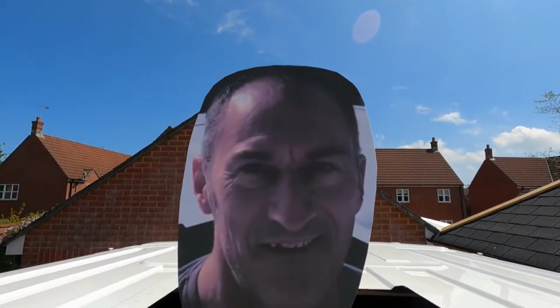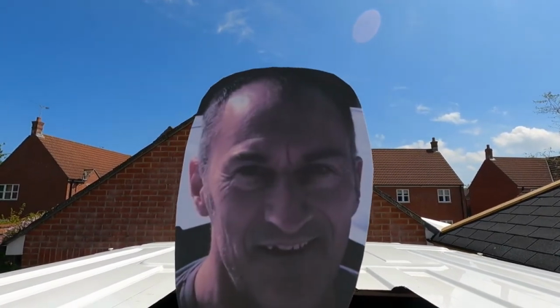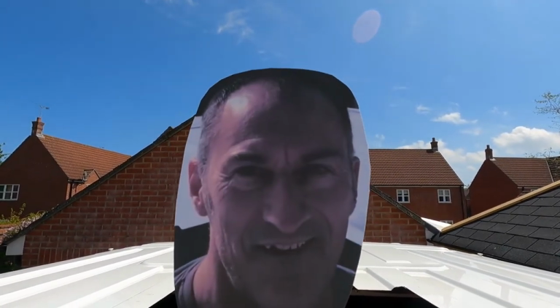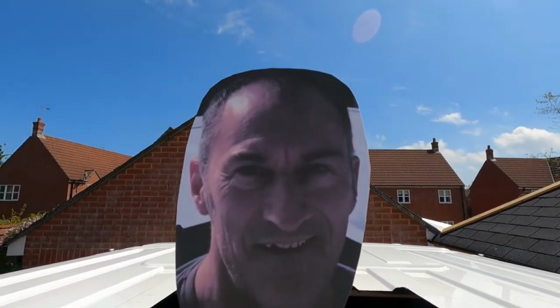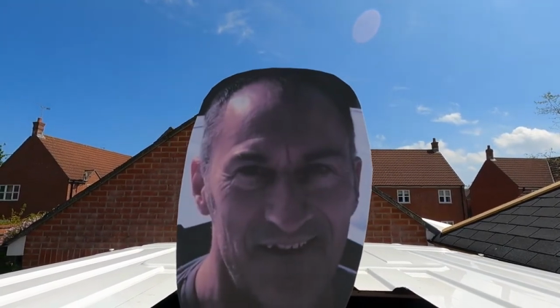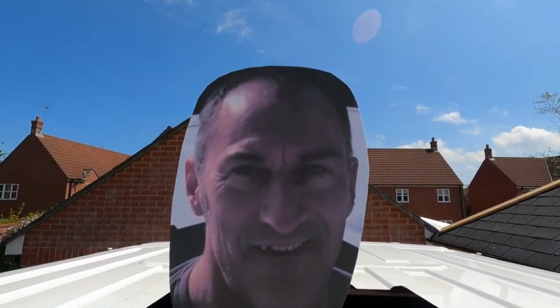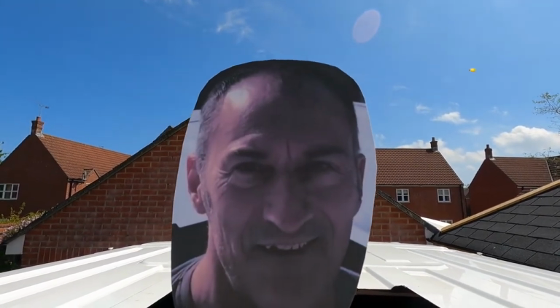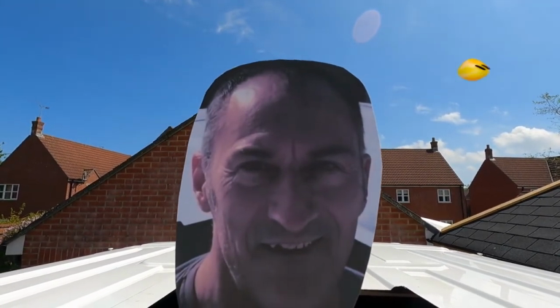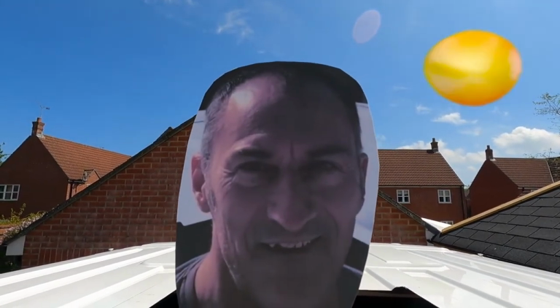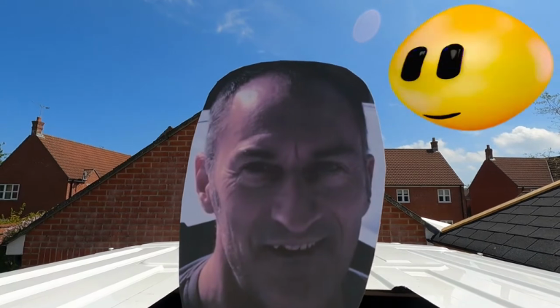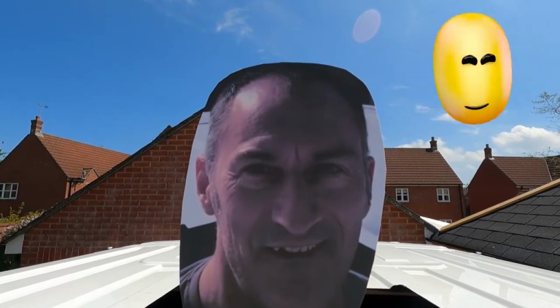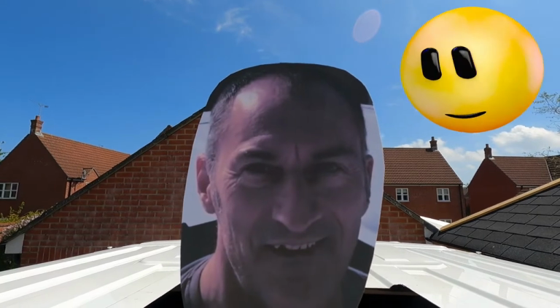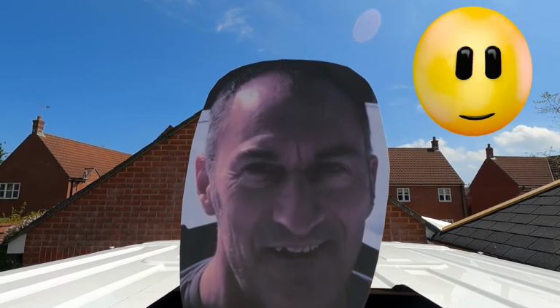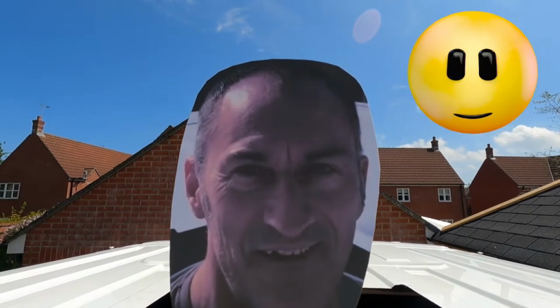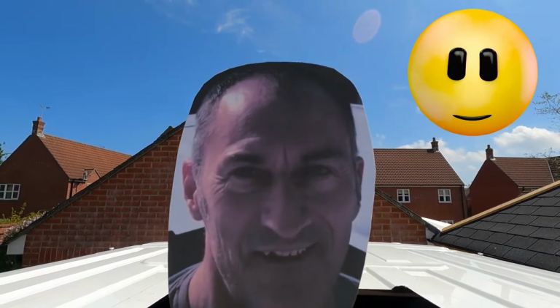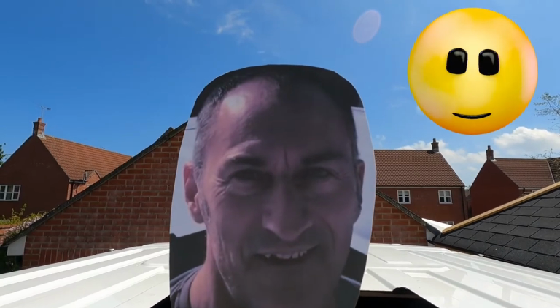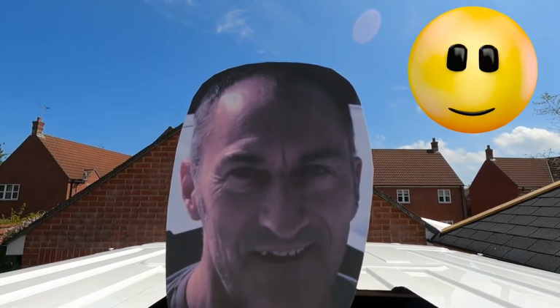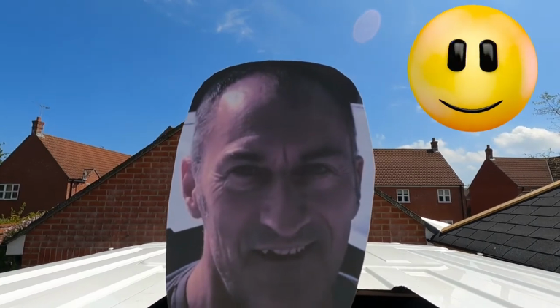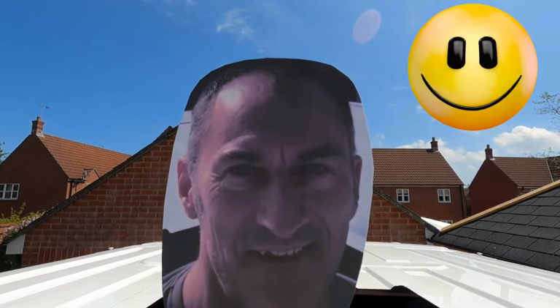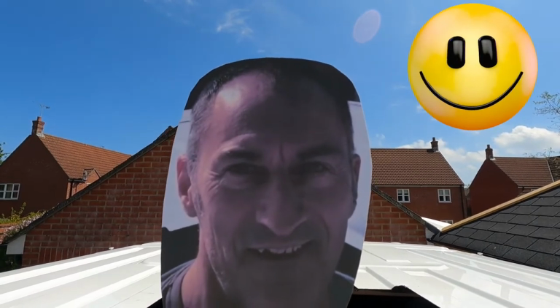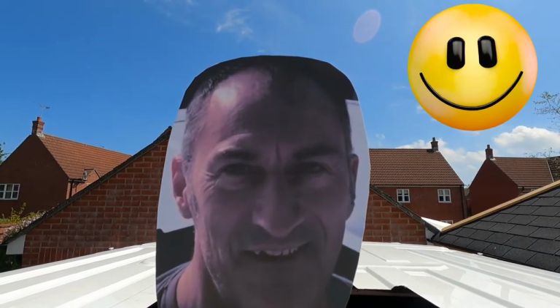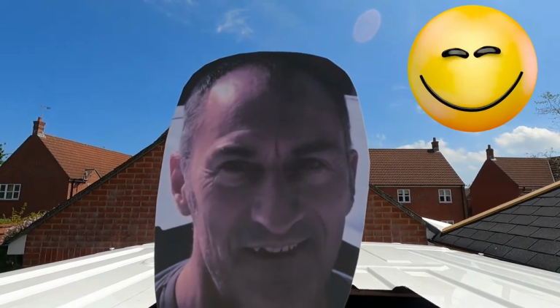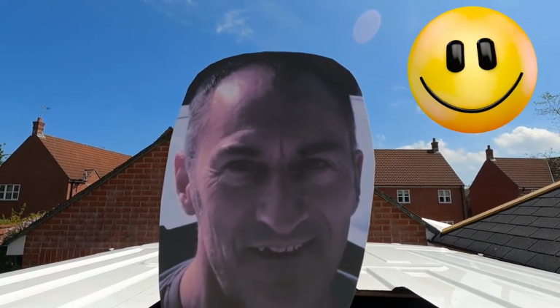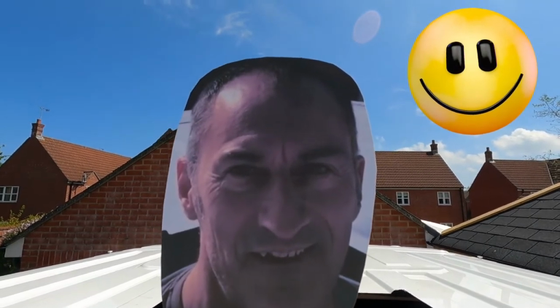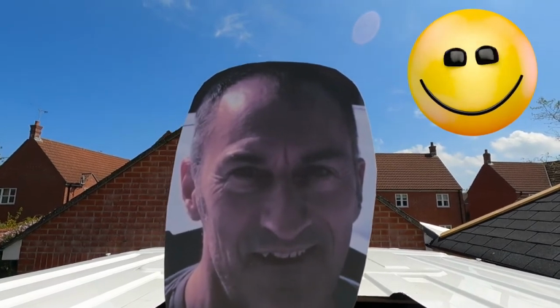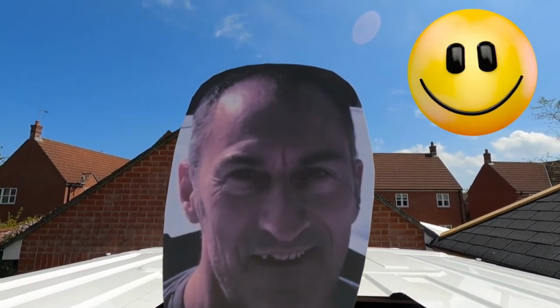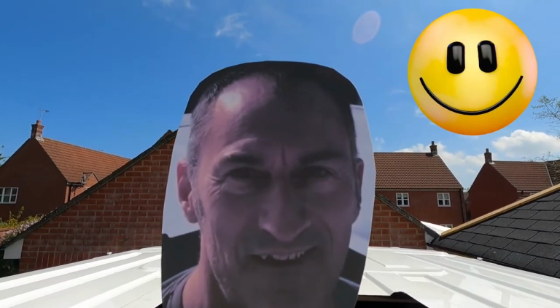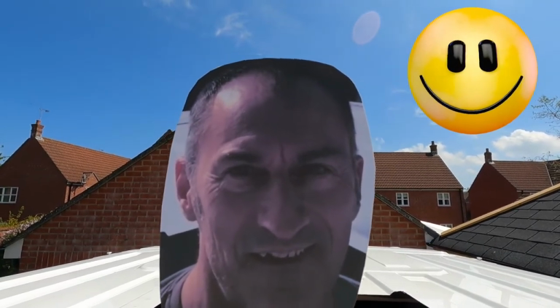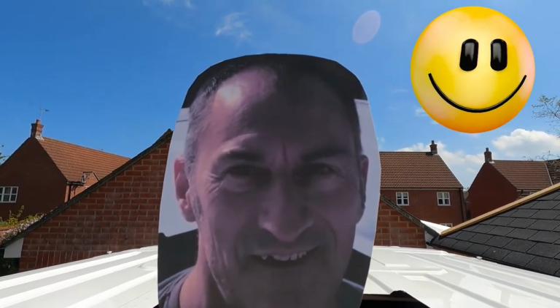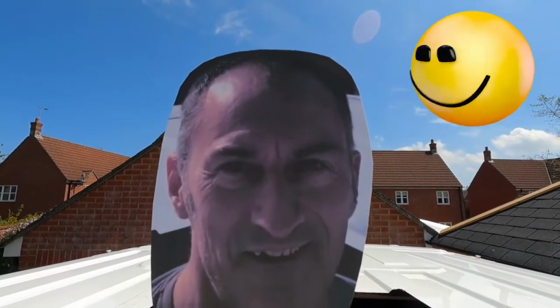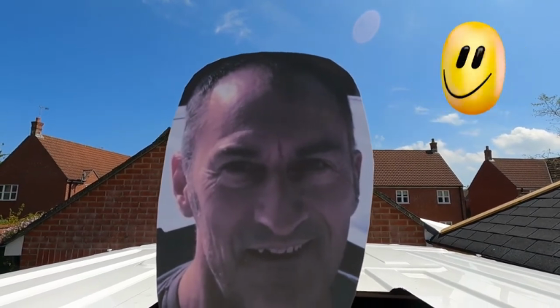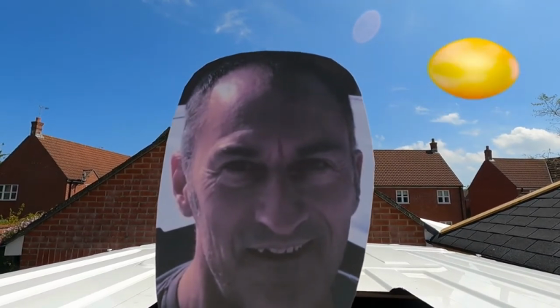You can't do a roof fan installation video without sticking Greg Virgo's head through the hole now, can you?